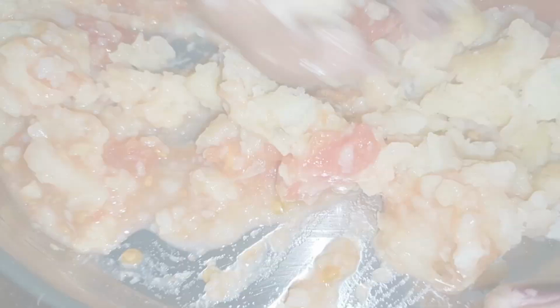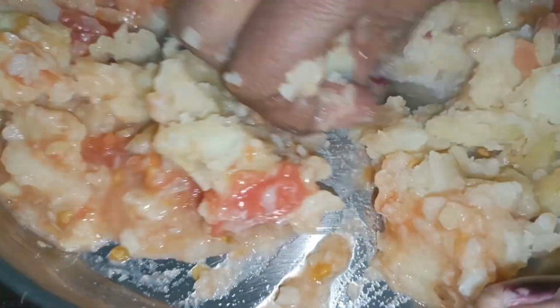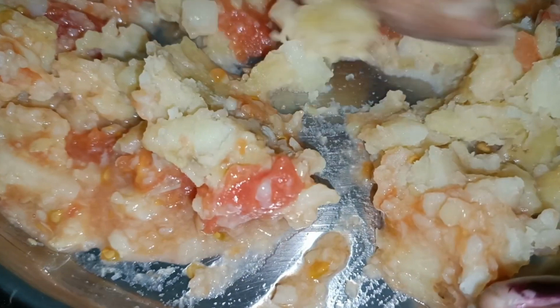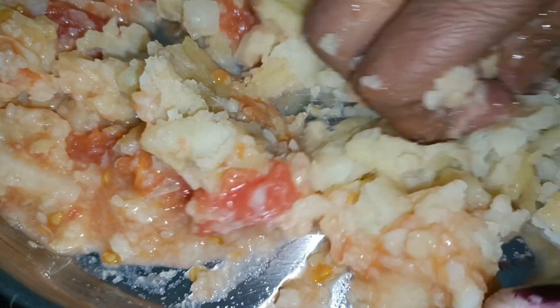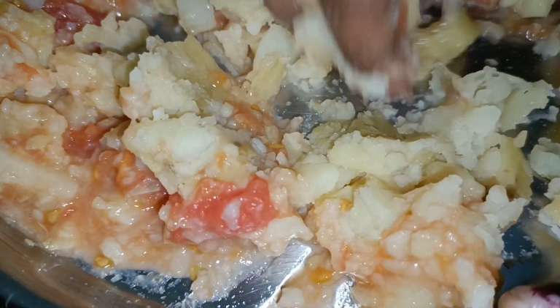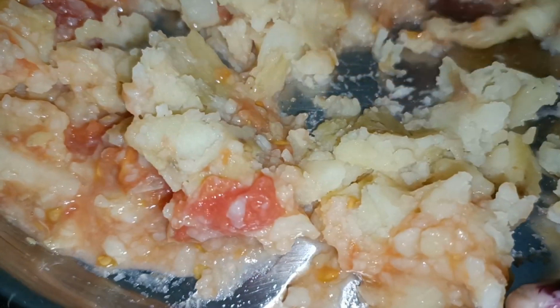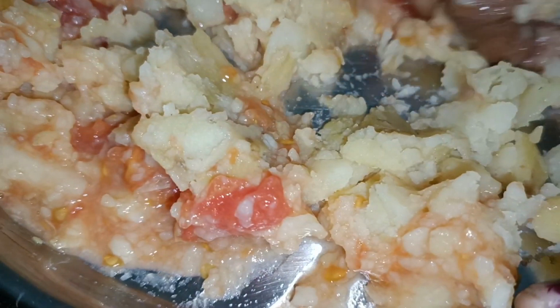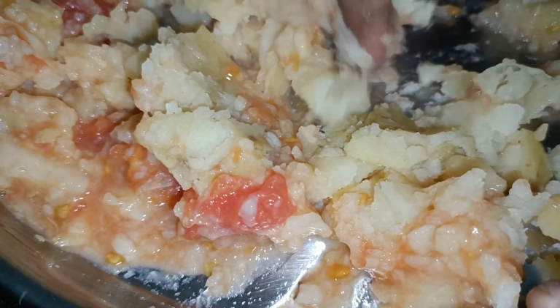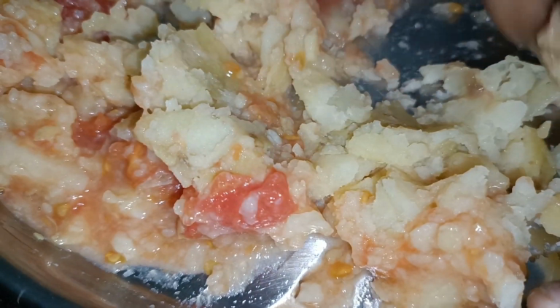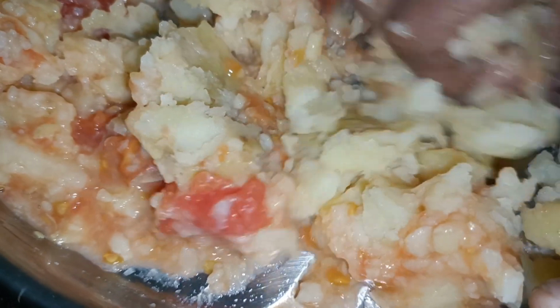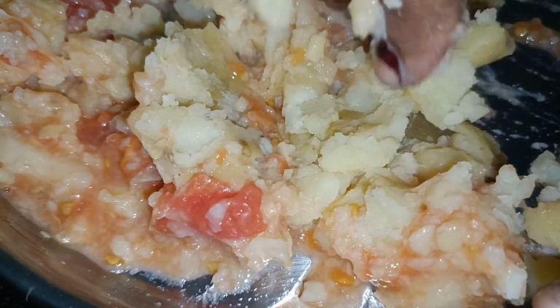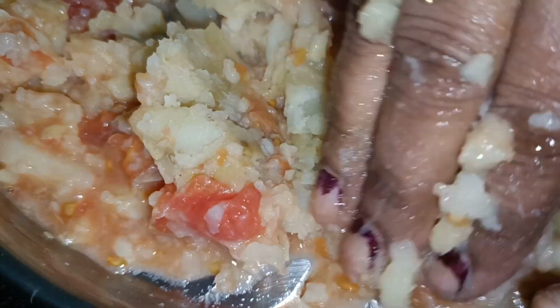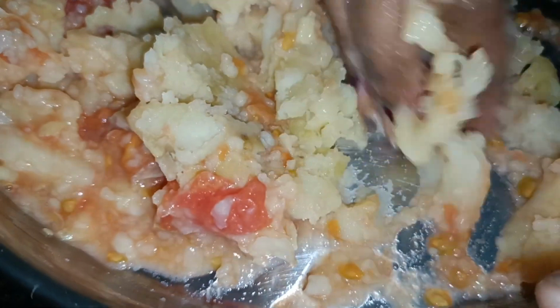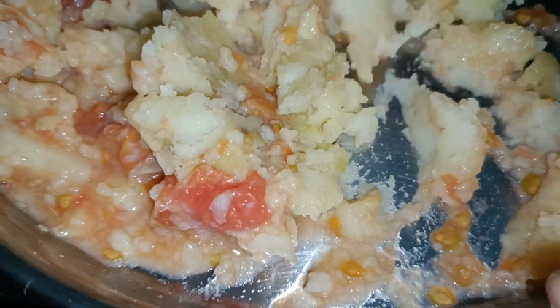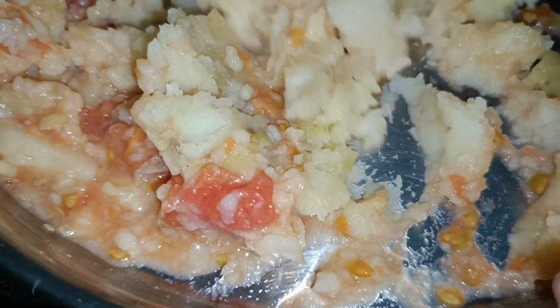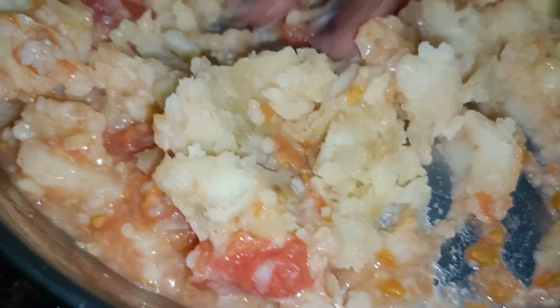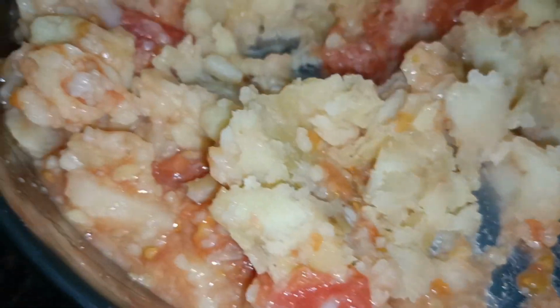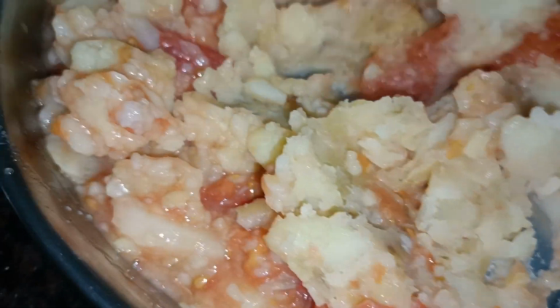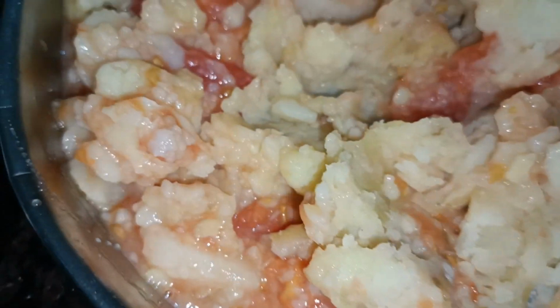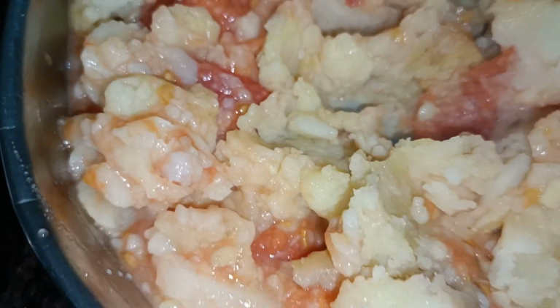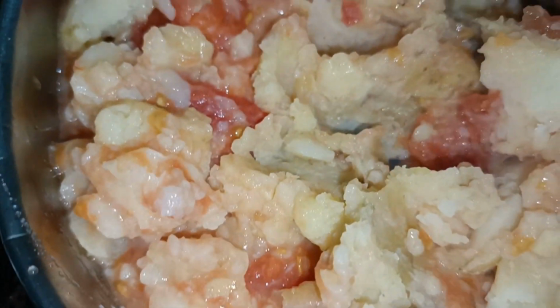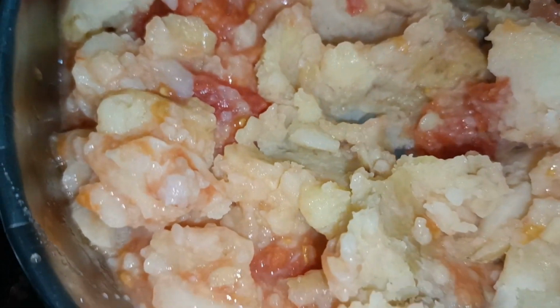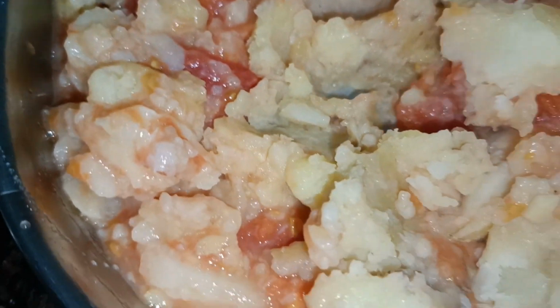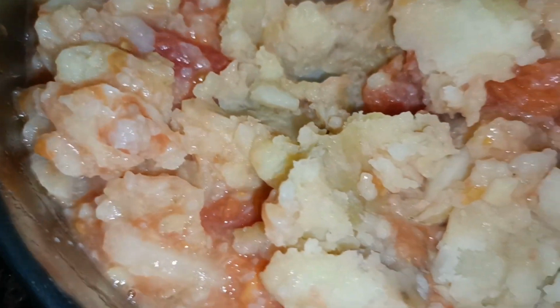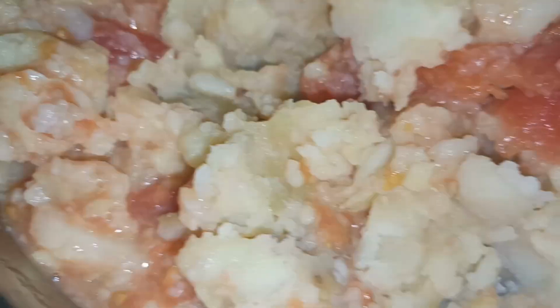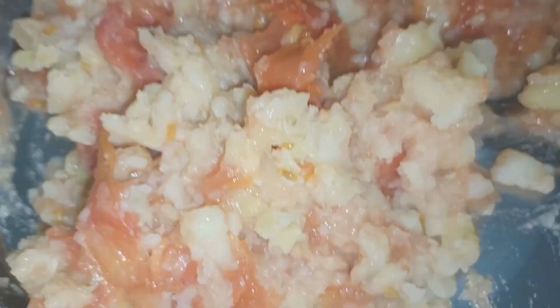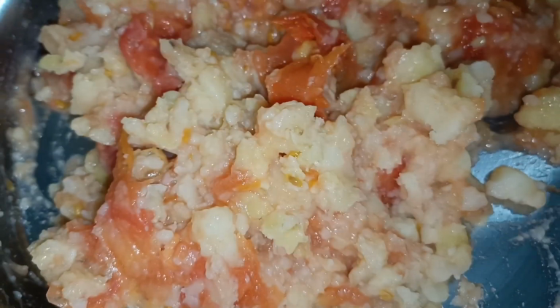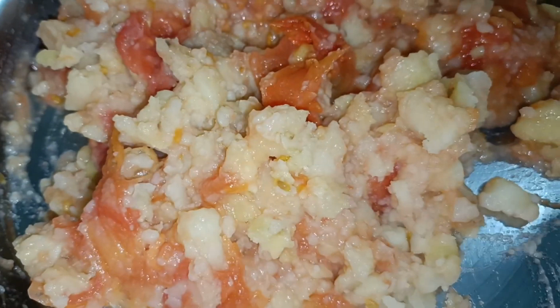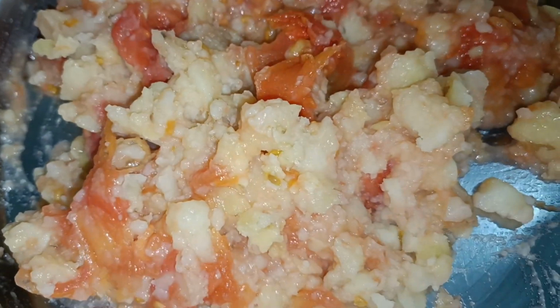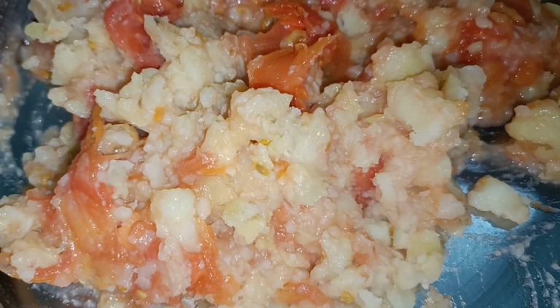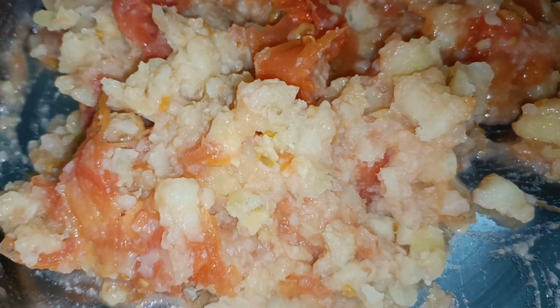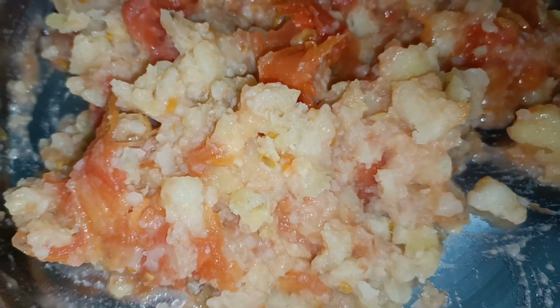So guys, now we have to mash the mayo and tomatoes in this way. Now we will add what to this?